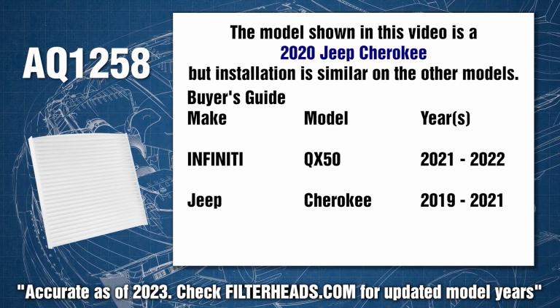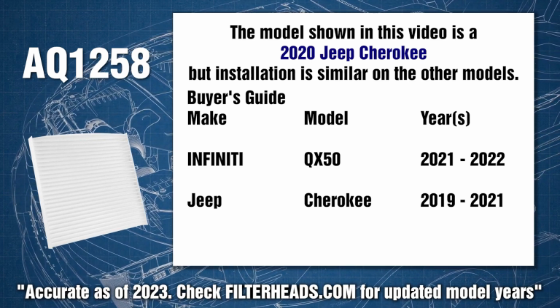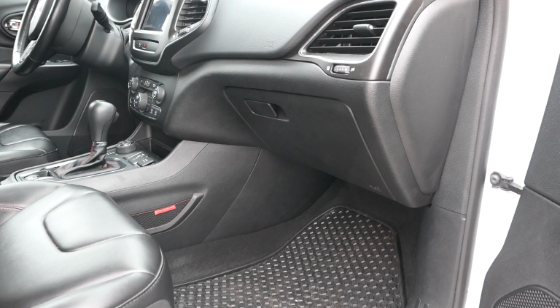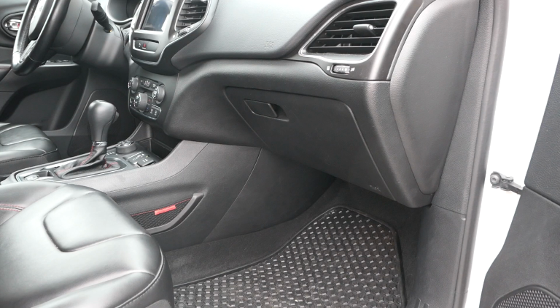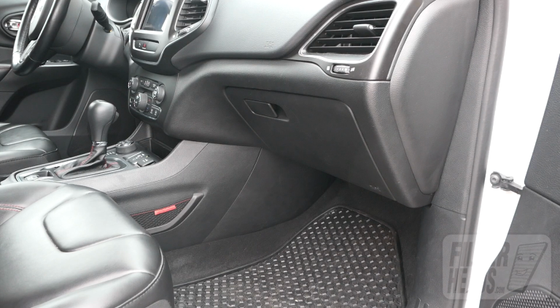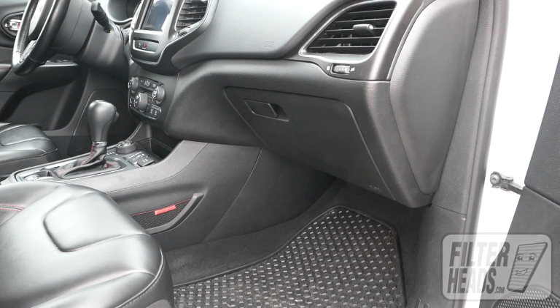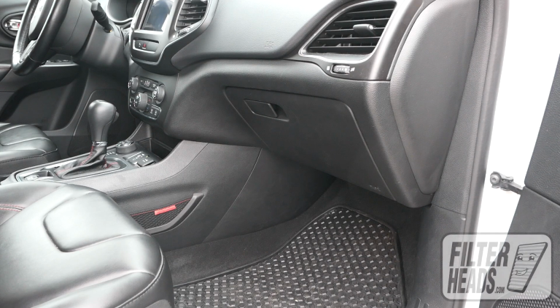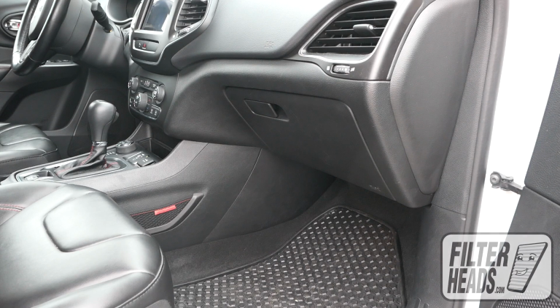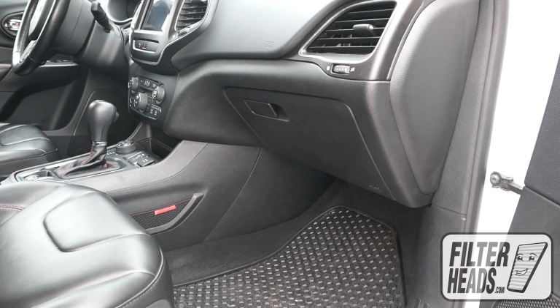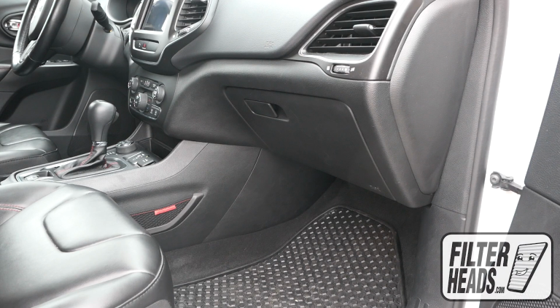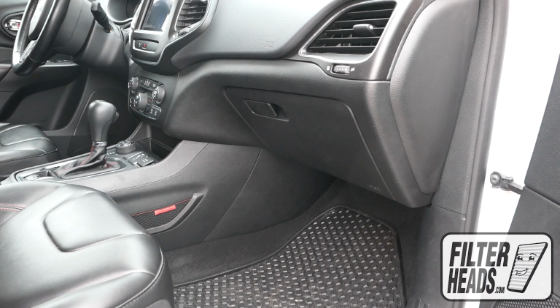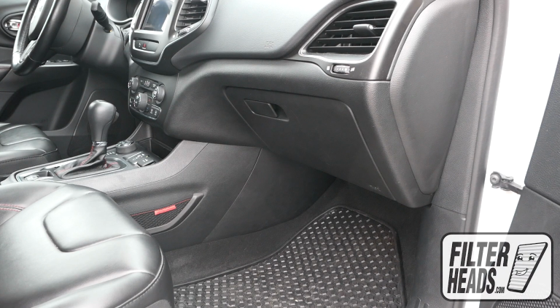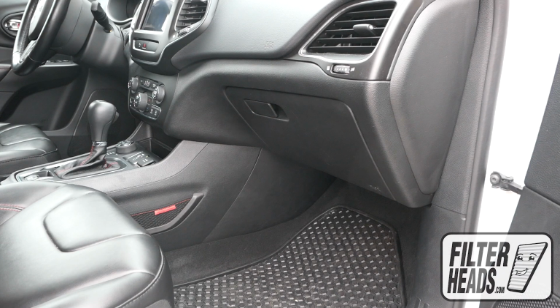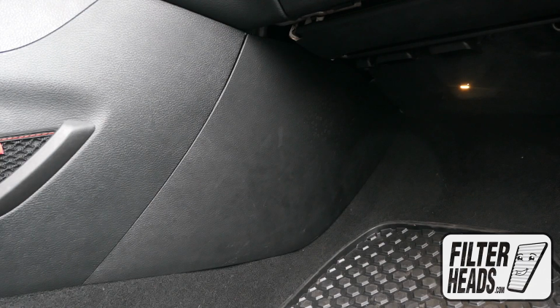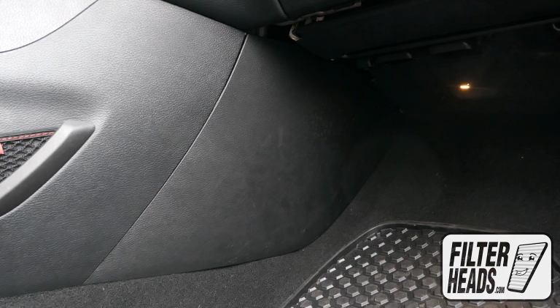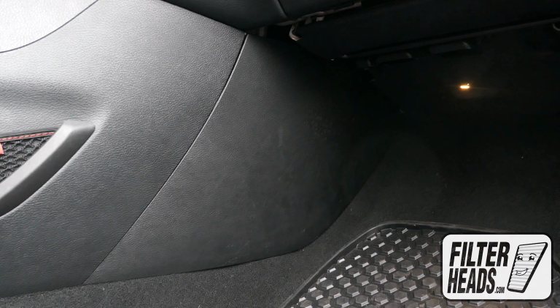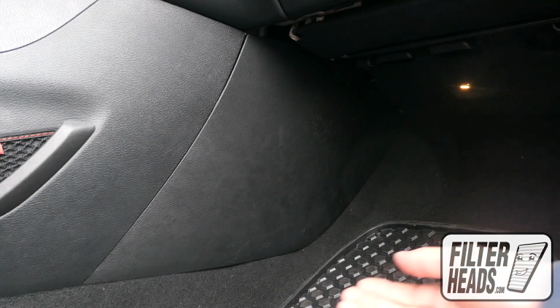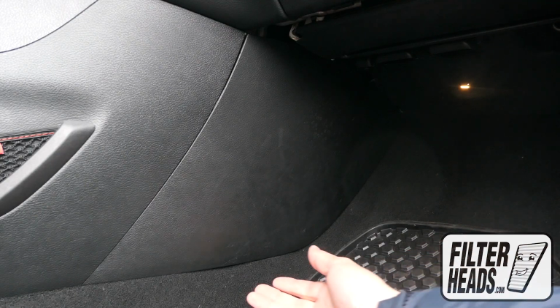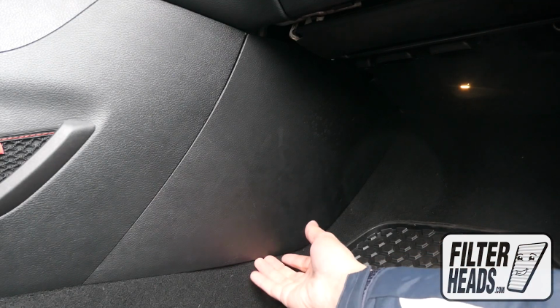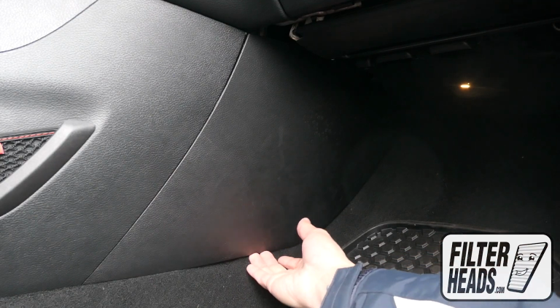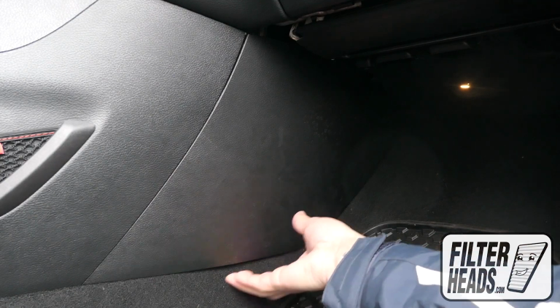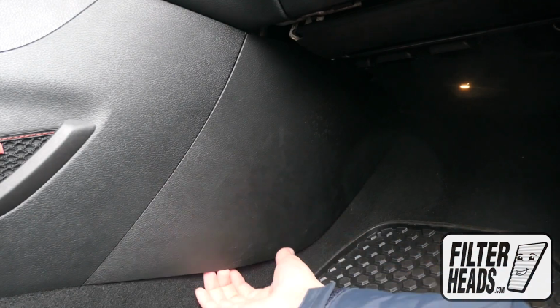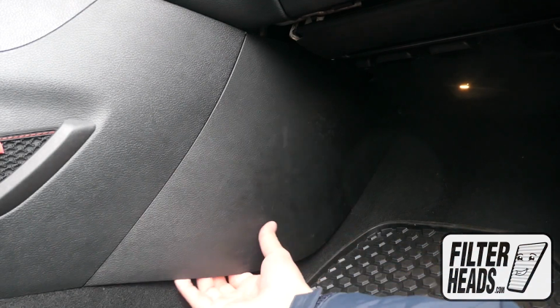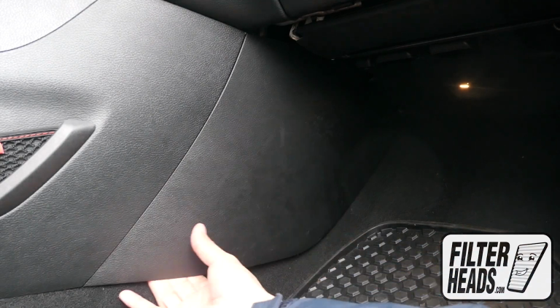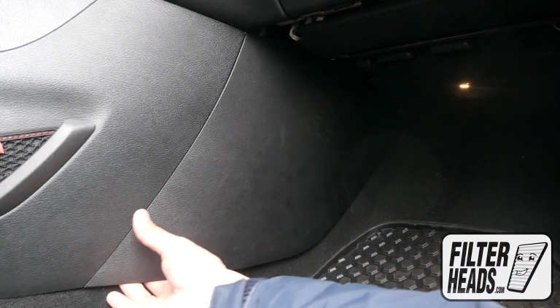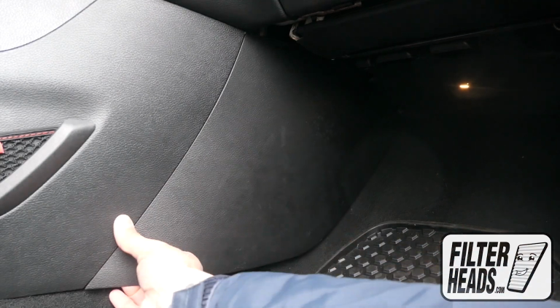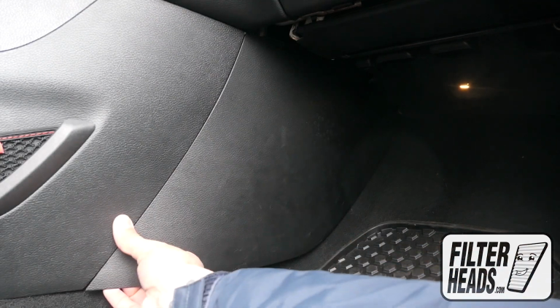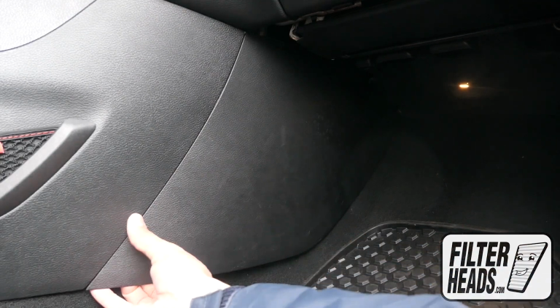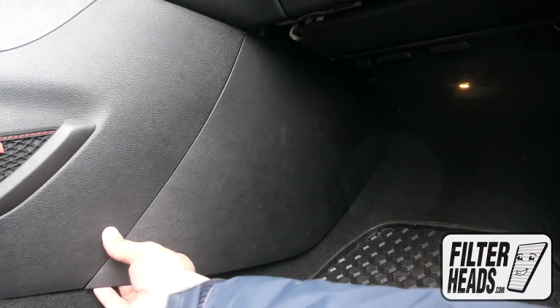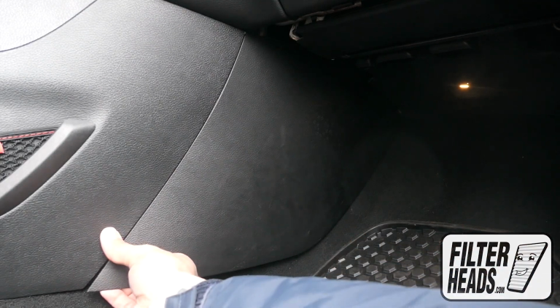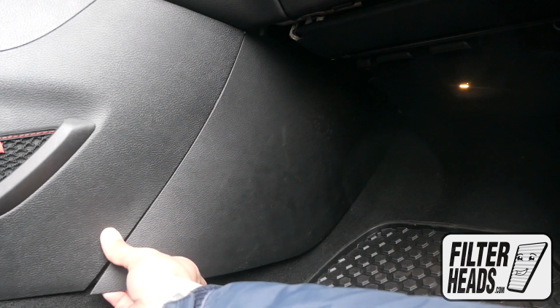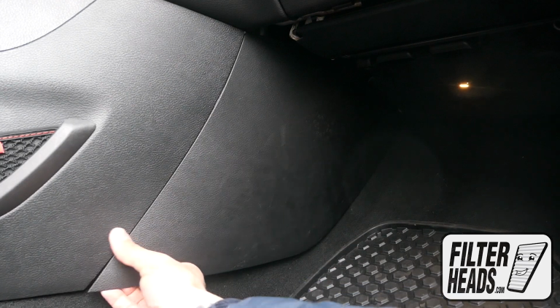The cabin filter is located on the left corner of the footwell. Remove the side panel.